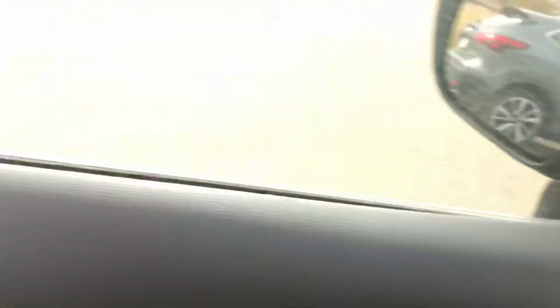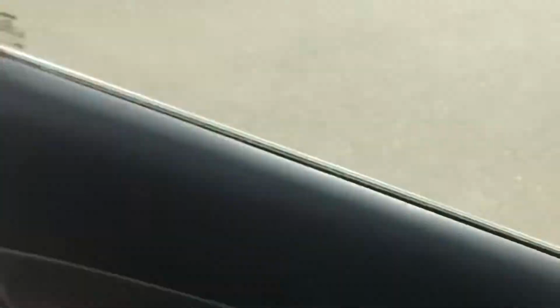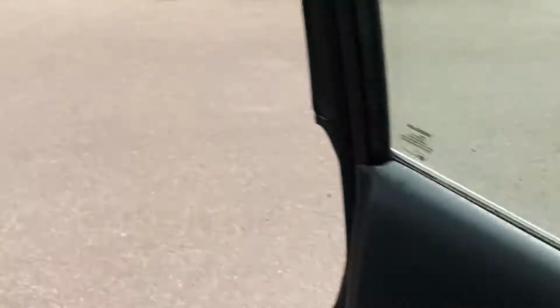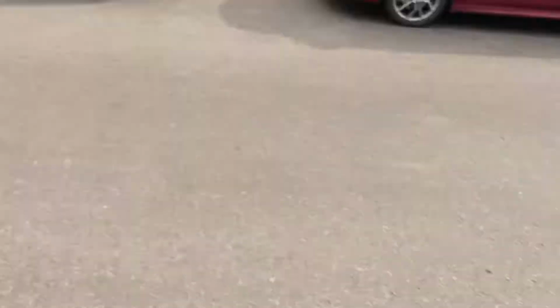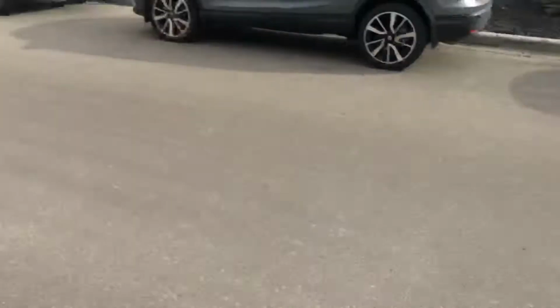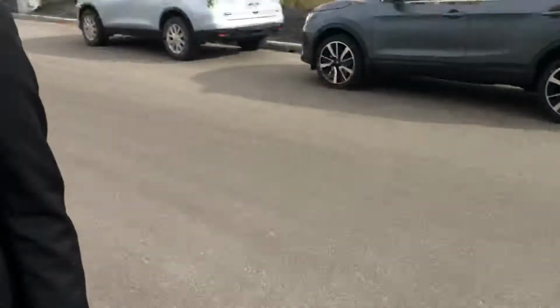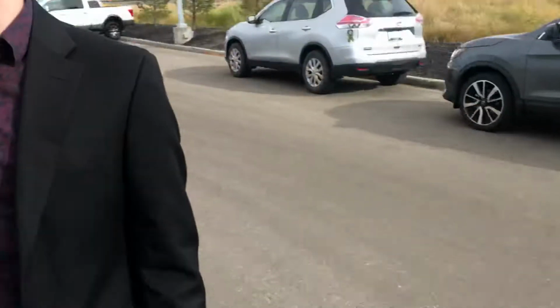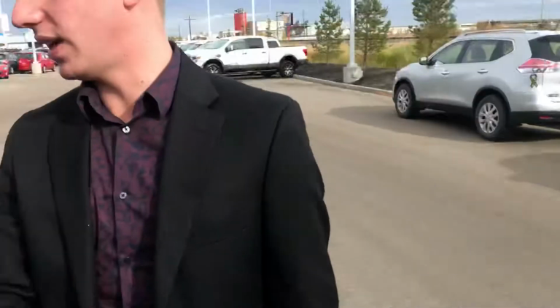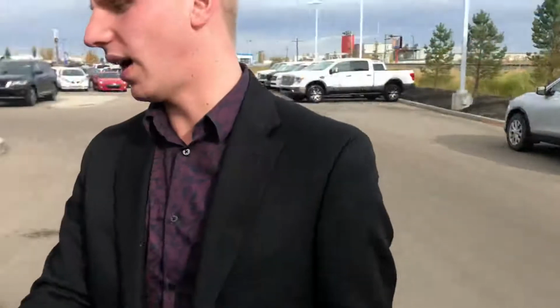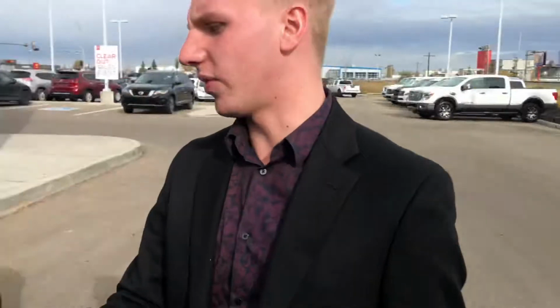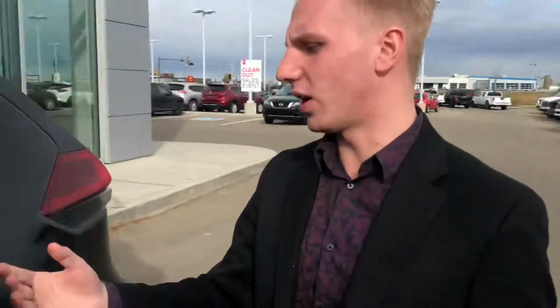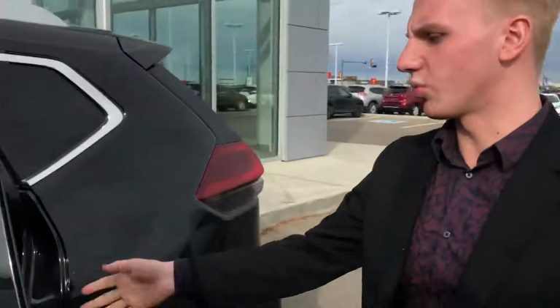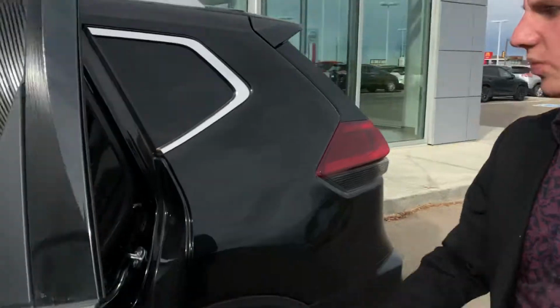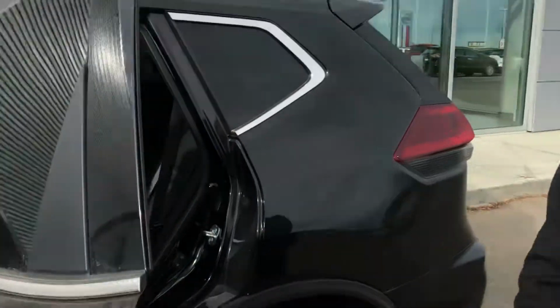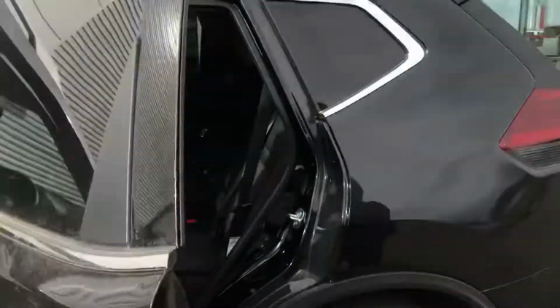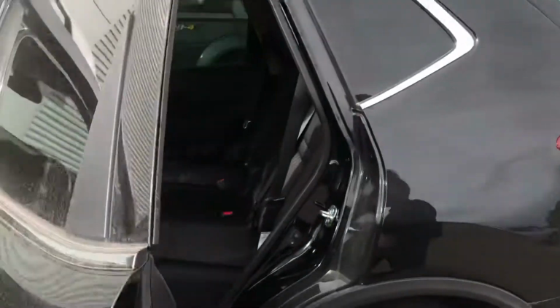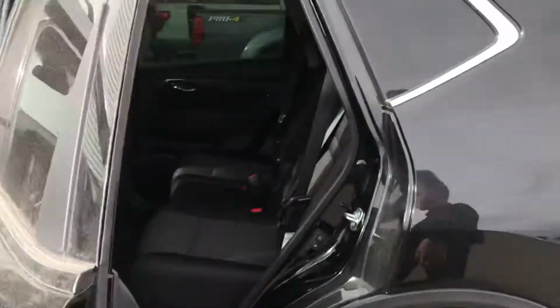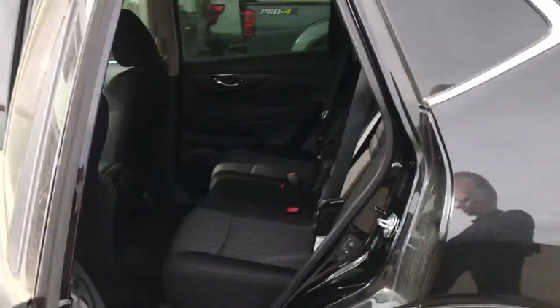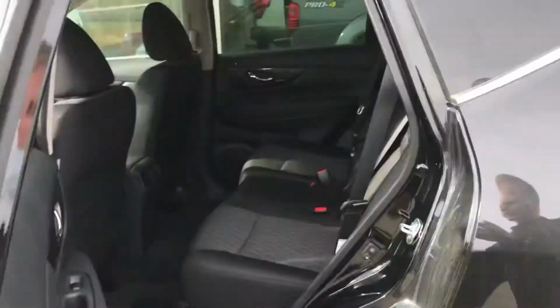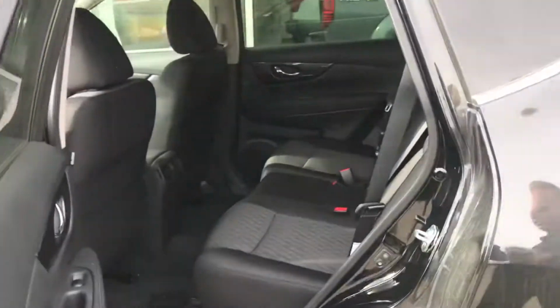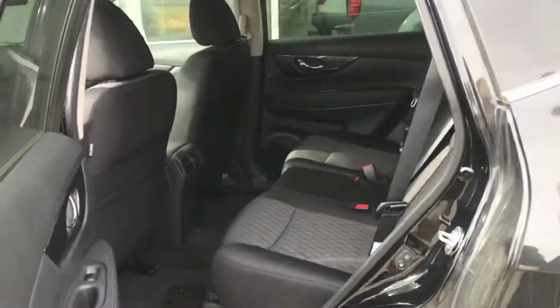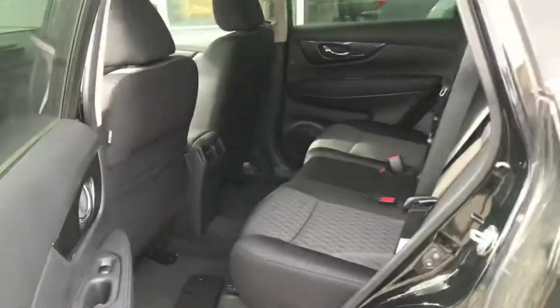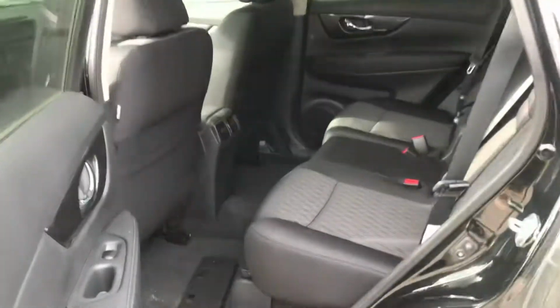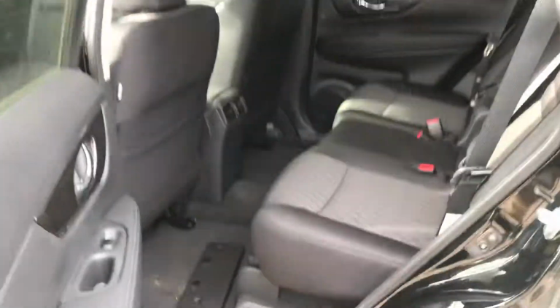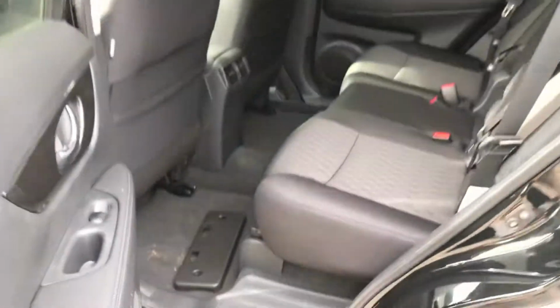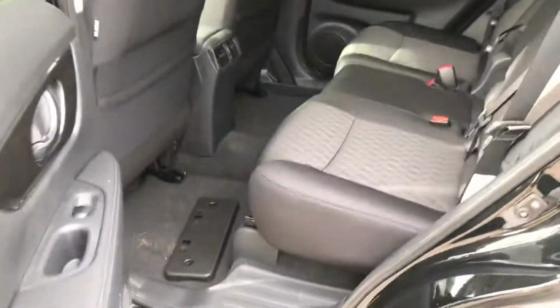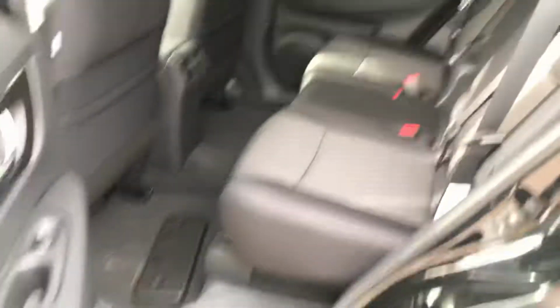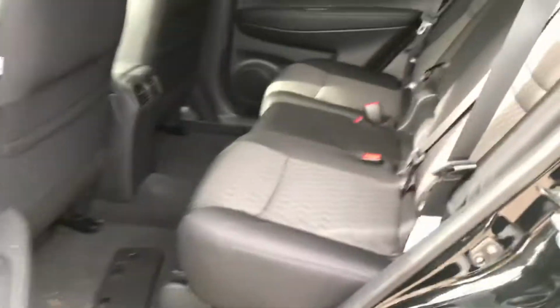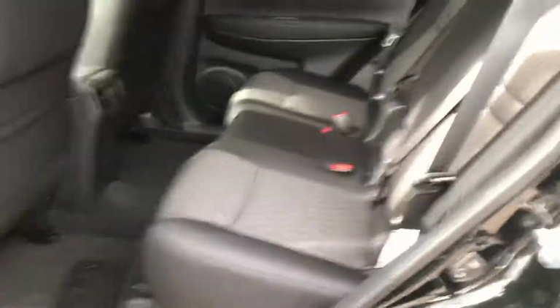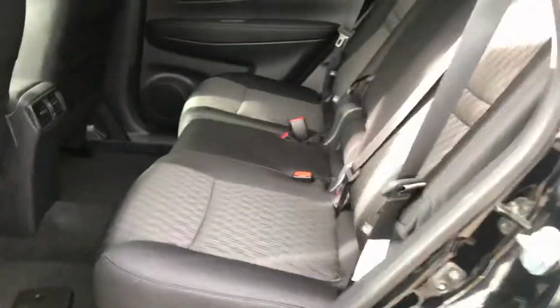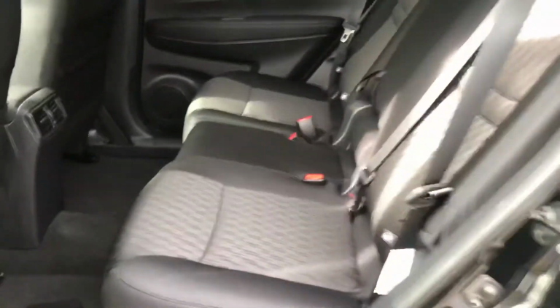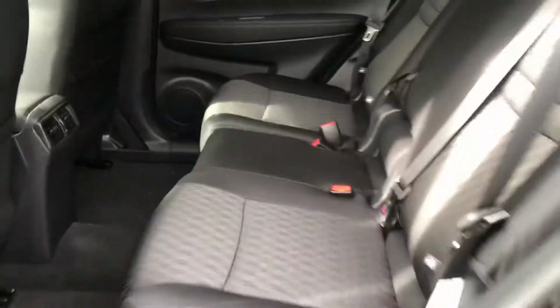And then, of course, in the backseat, you have lots of room in these Rogues as well for any family members or passengers you may have.